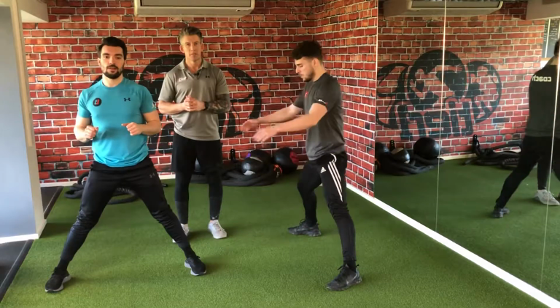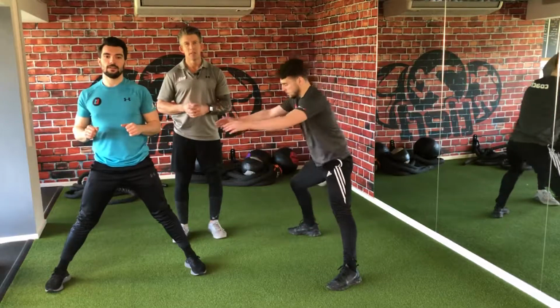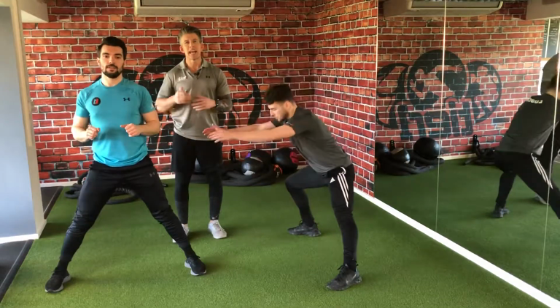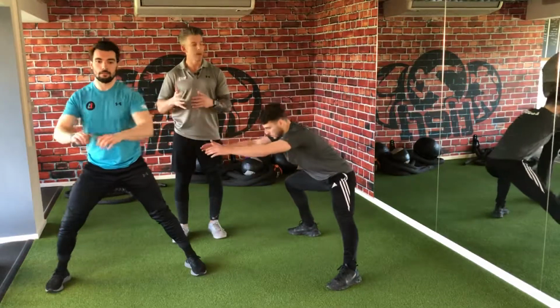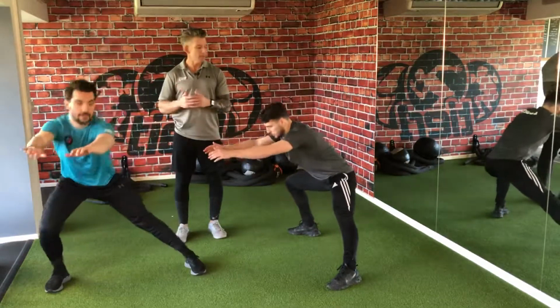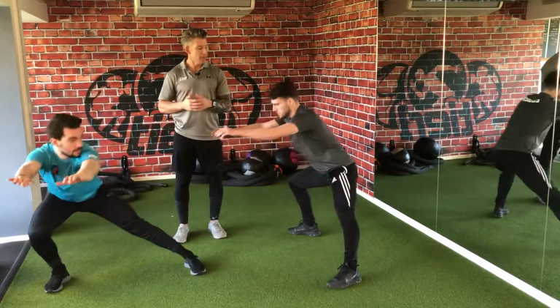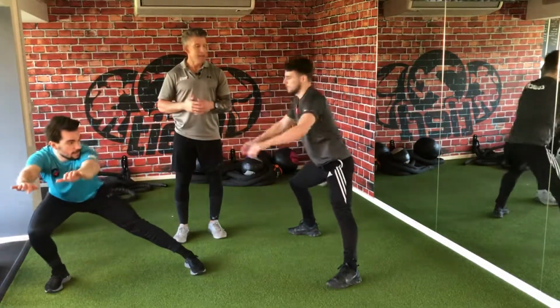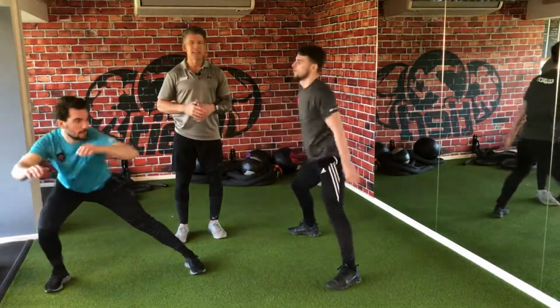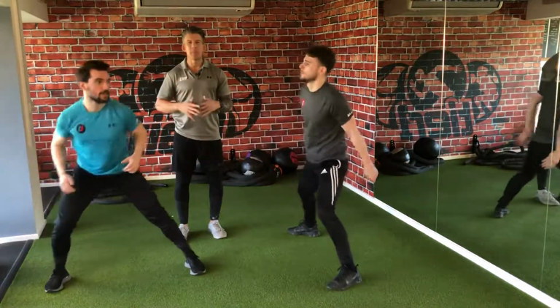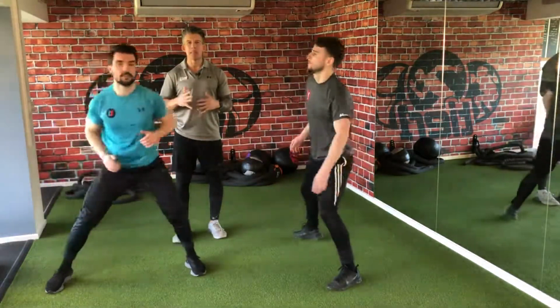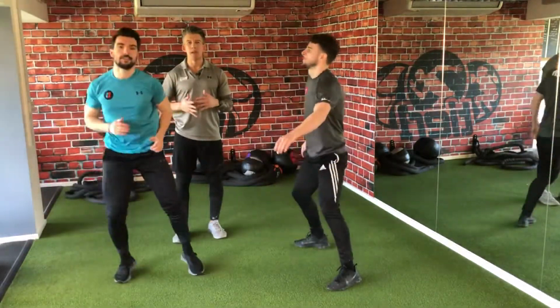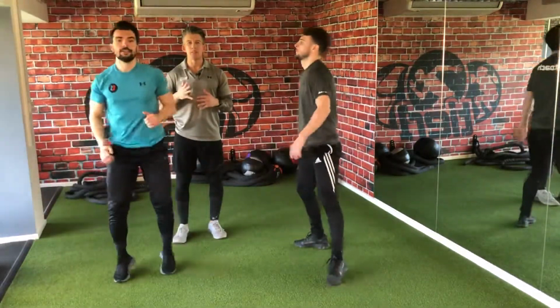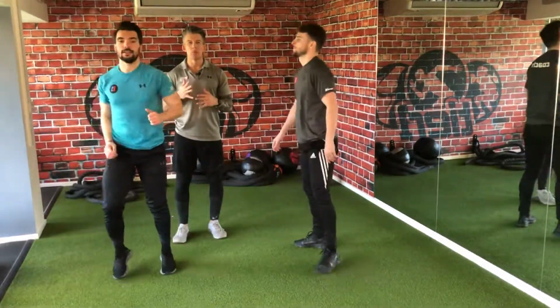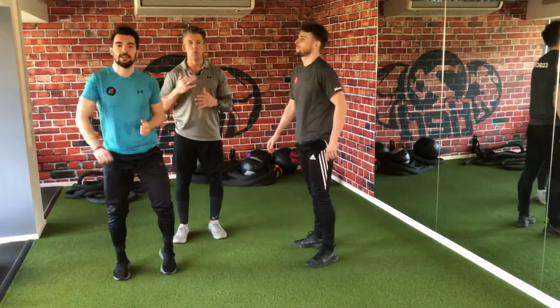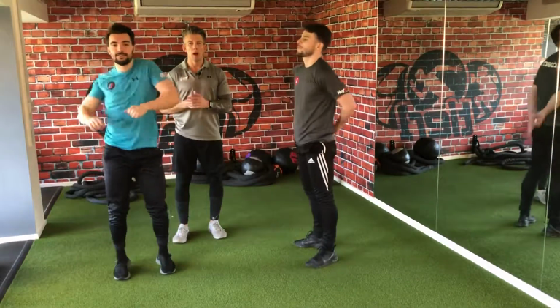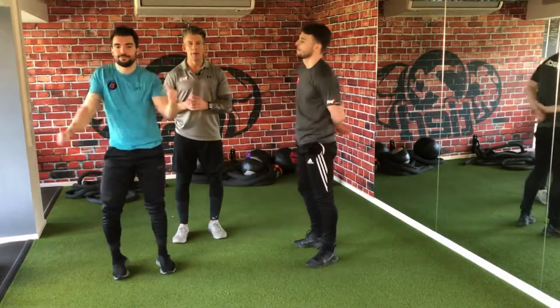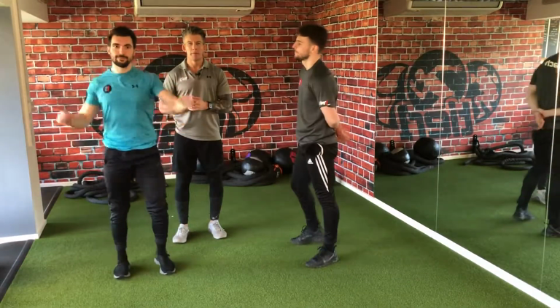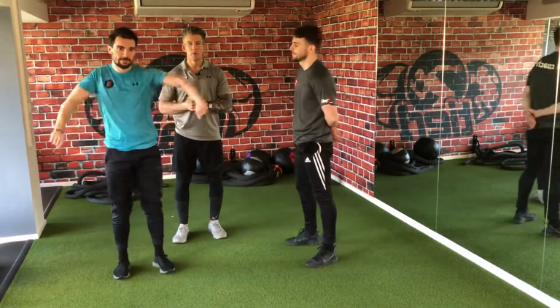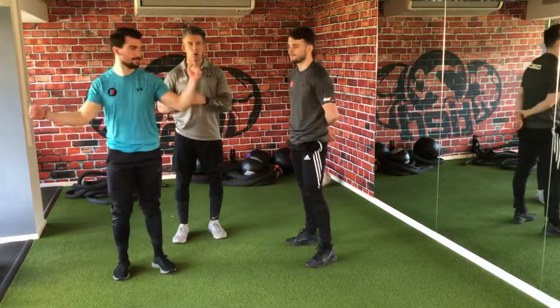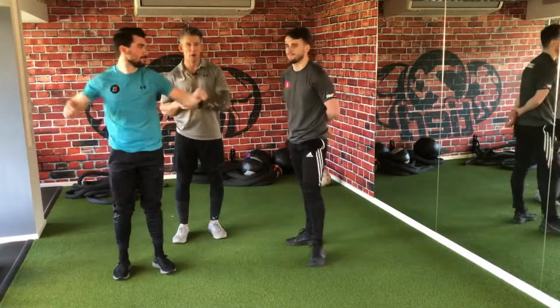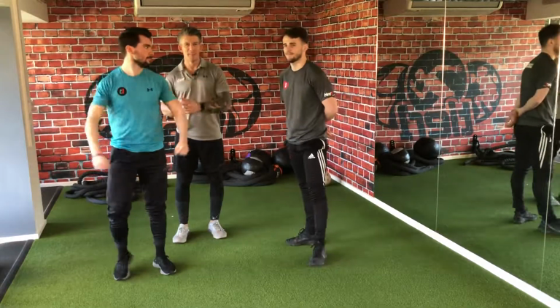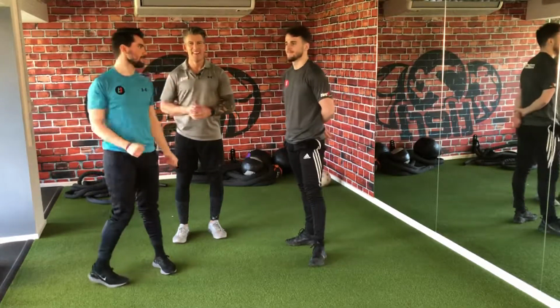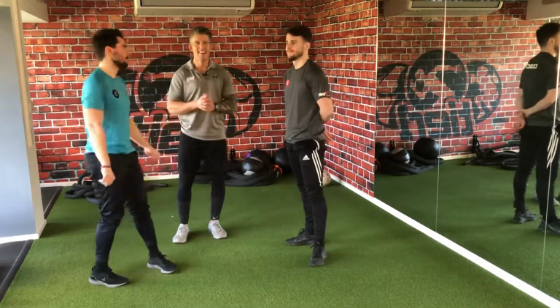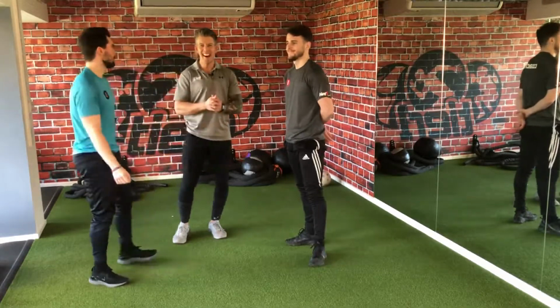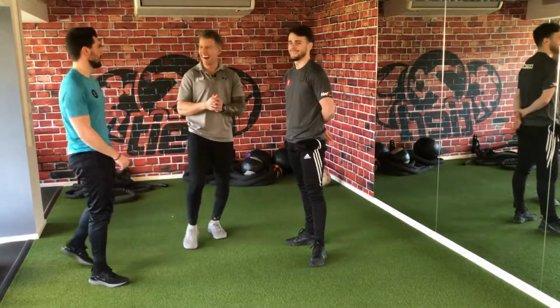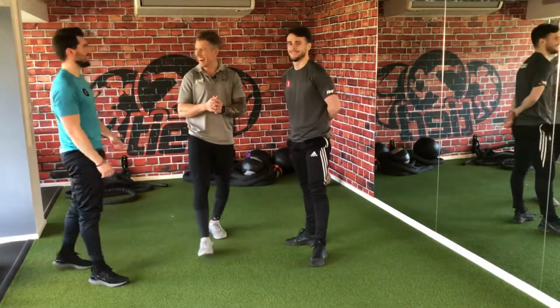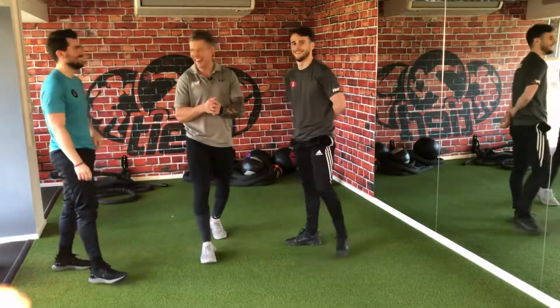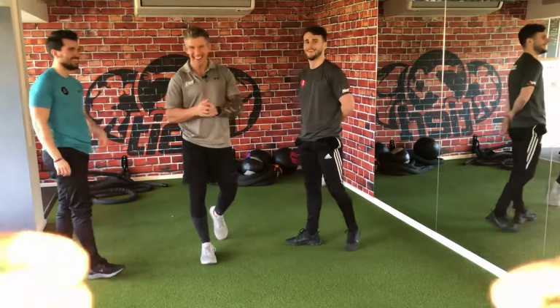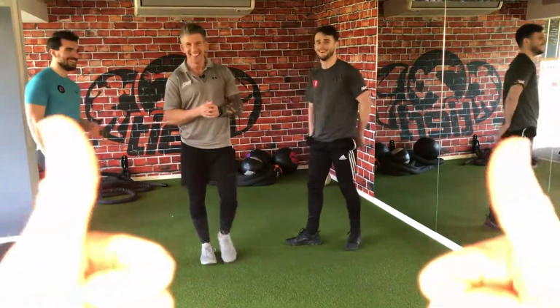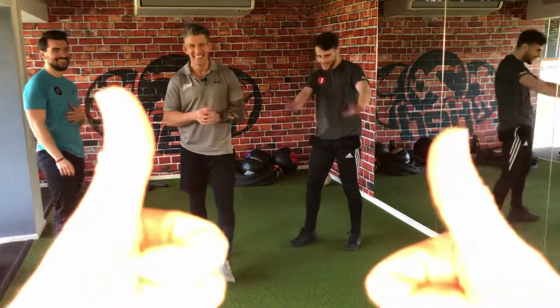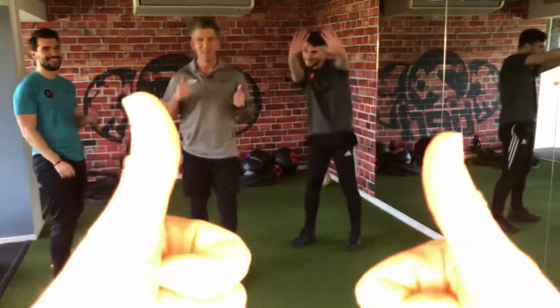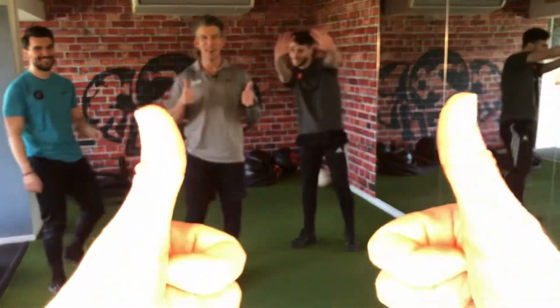So there you have it — there's our mini mobility warm-up.